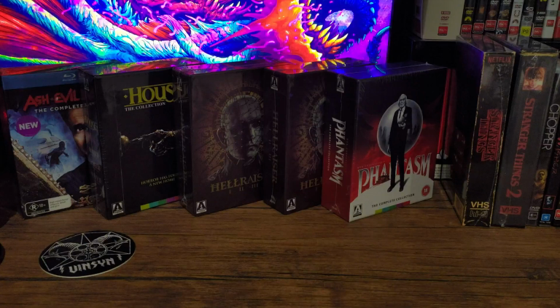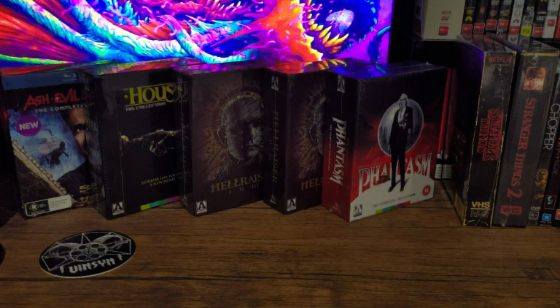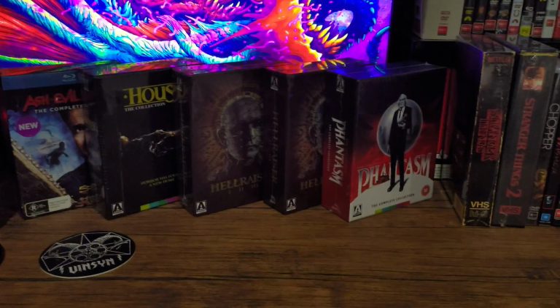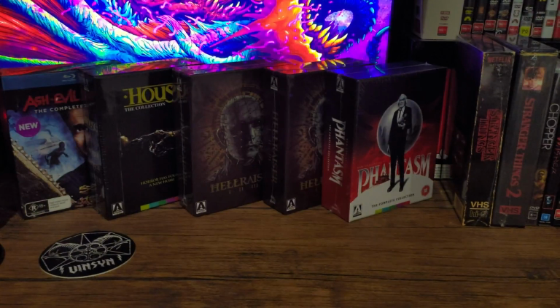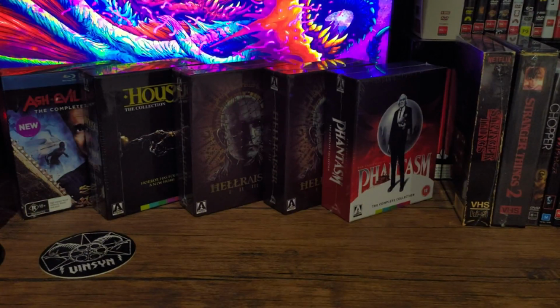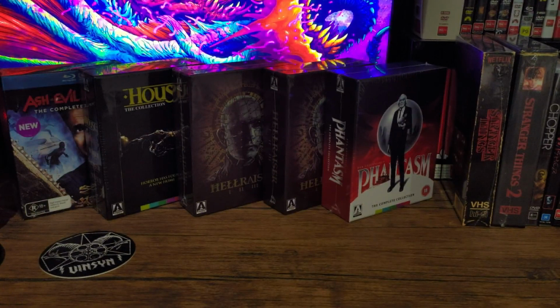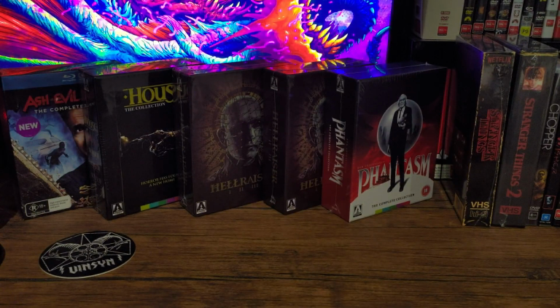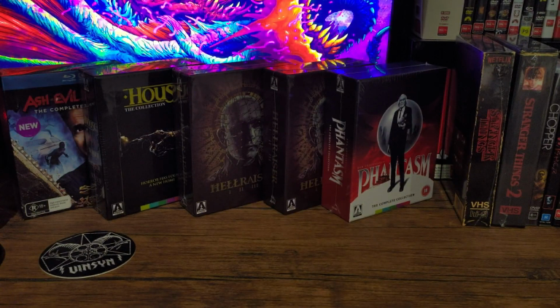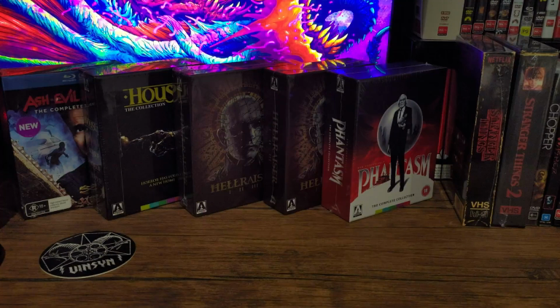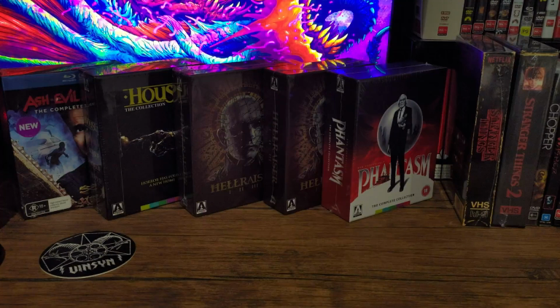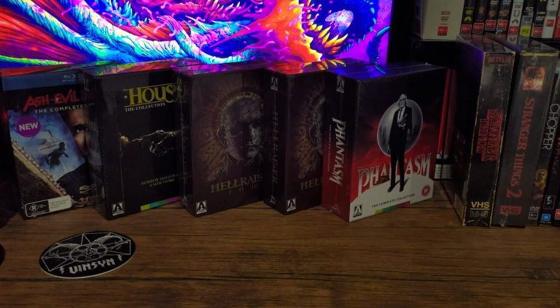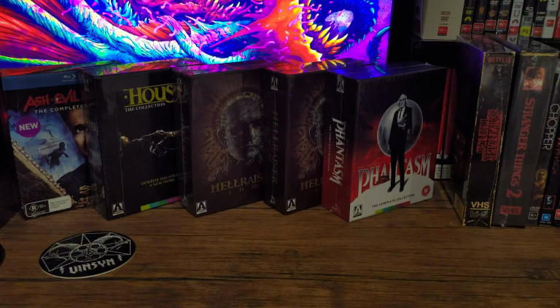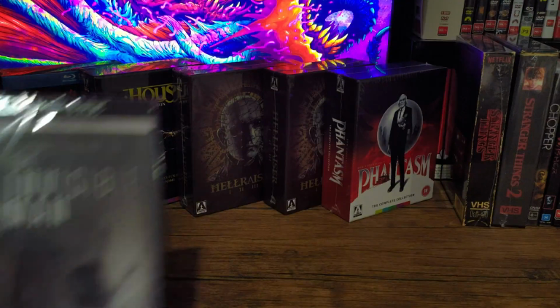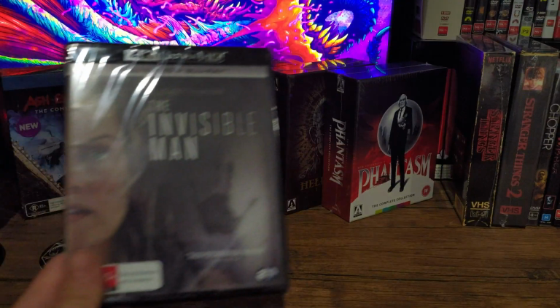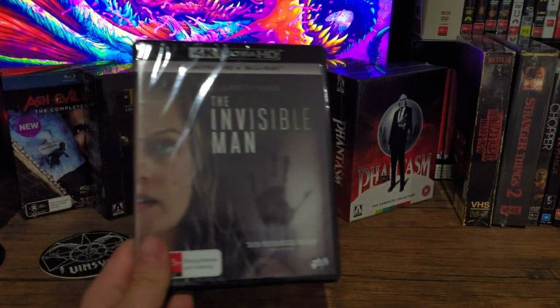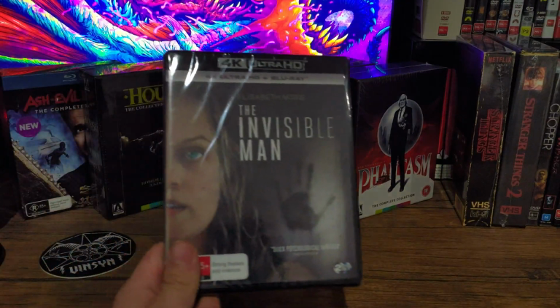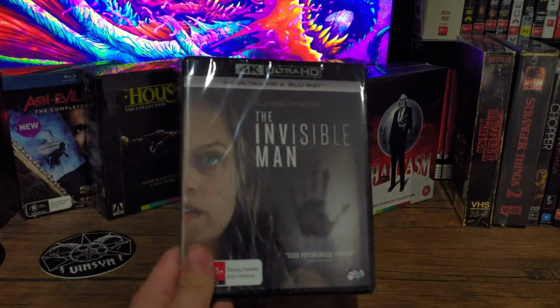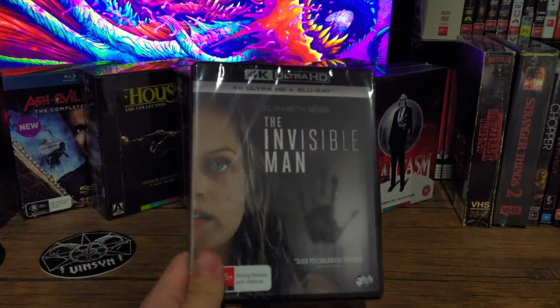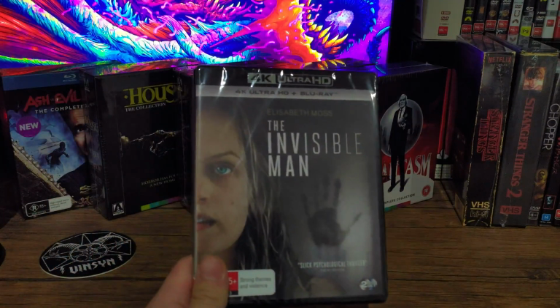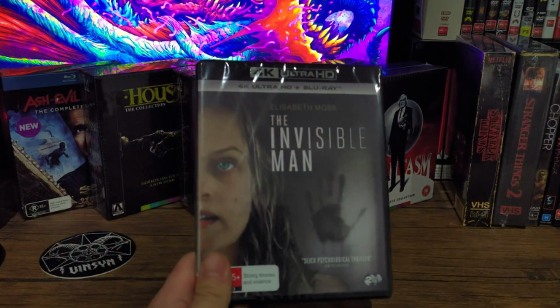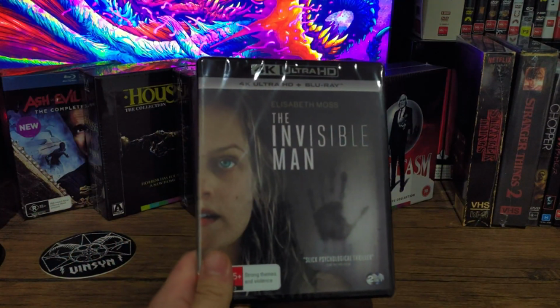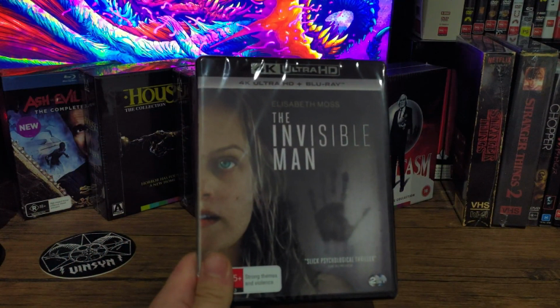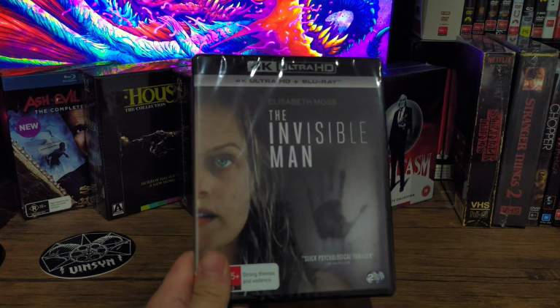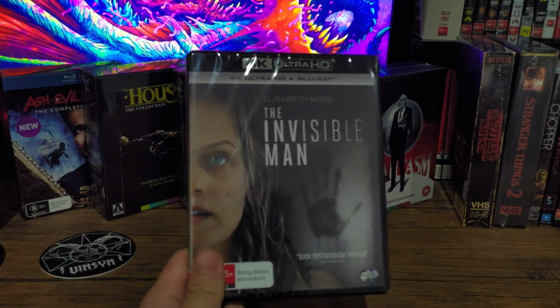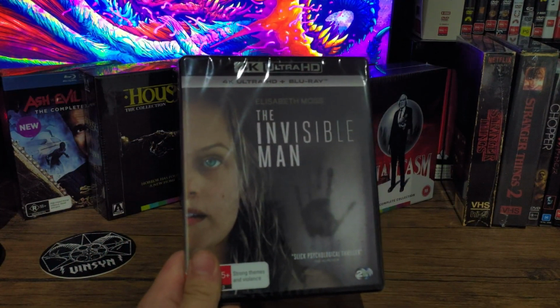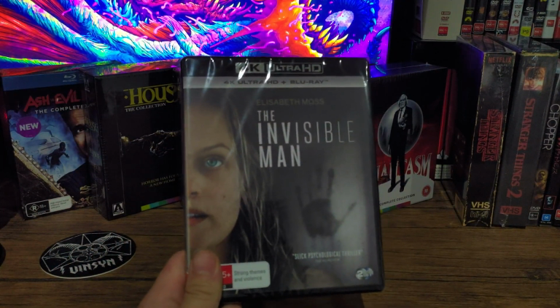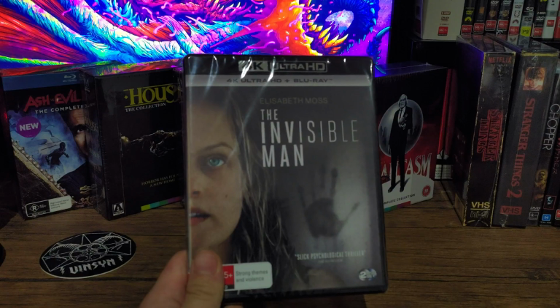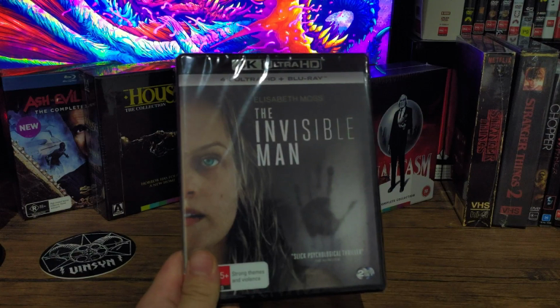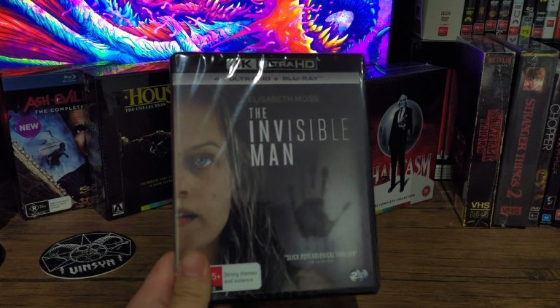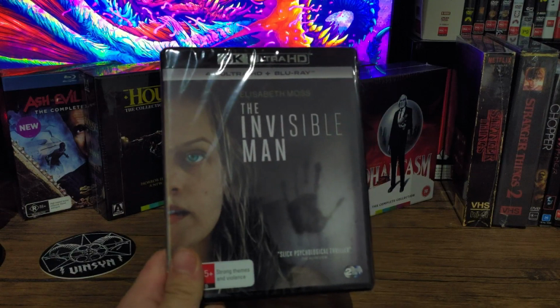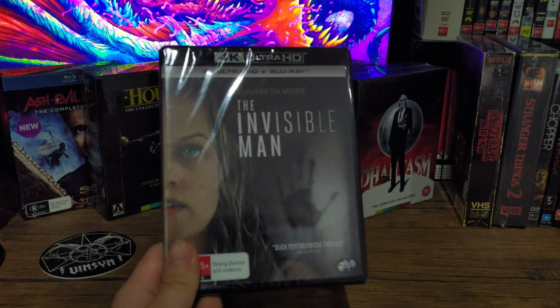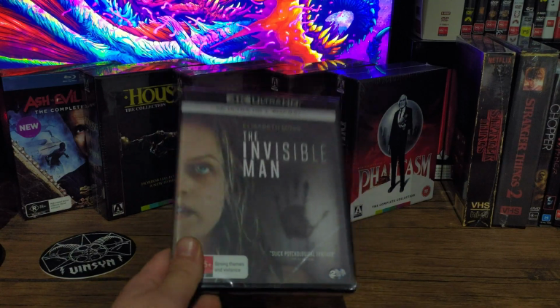Hey guys, Kalefter here and today I'm going to be unboxing The Invisible Man for 4K Ultra HD. I hope you enjoy.